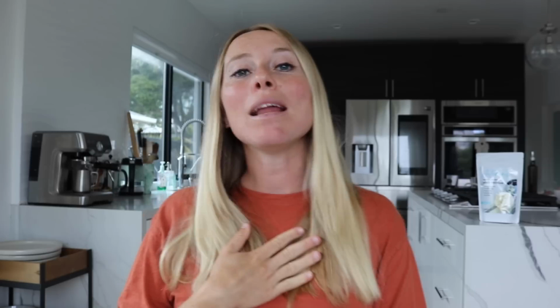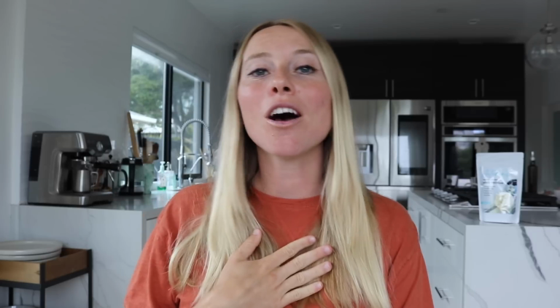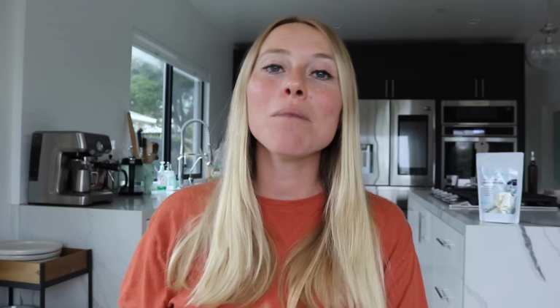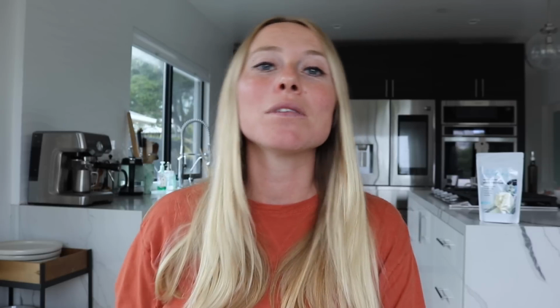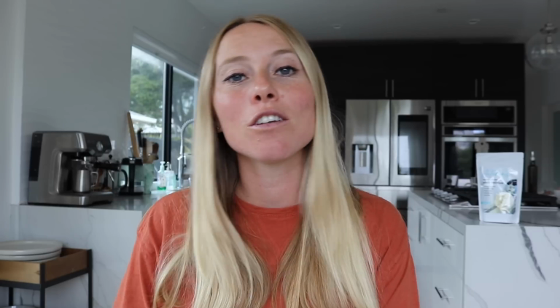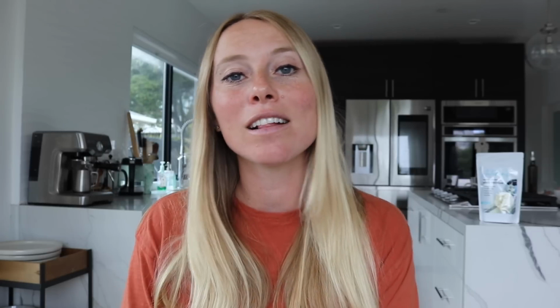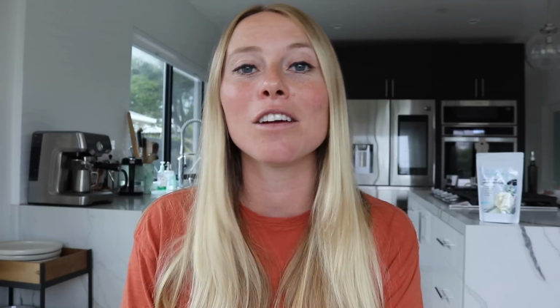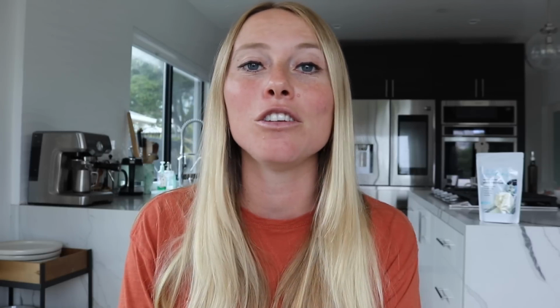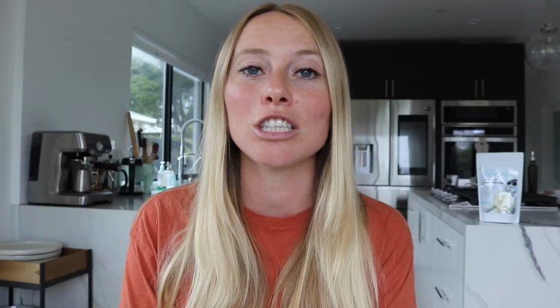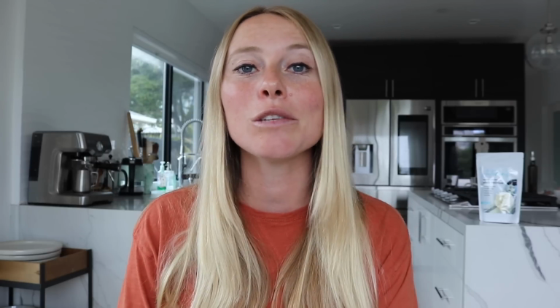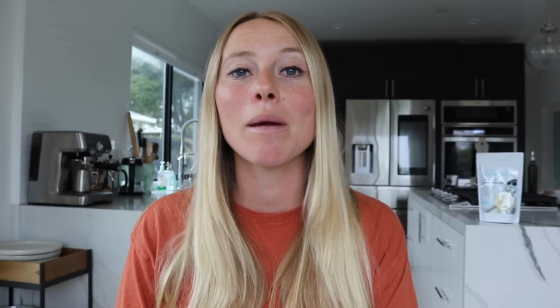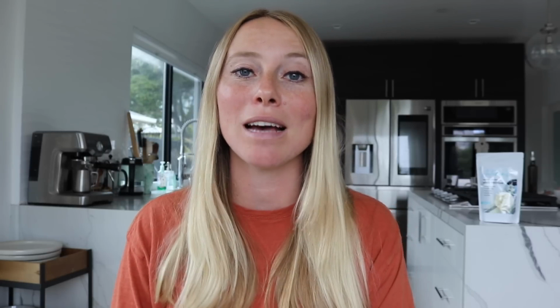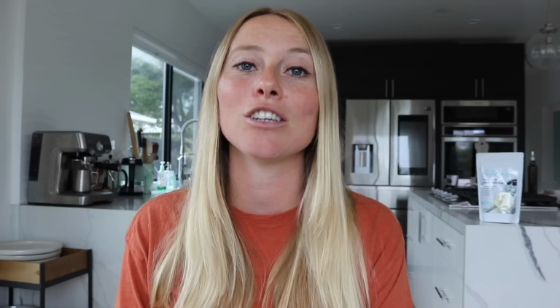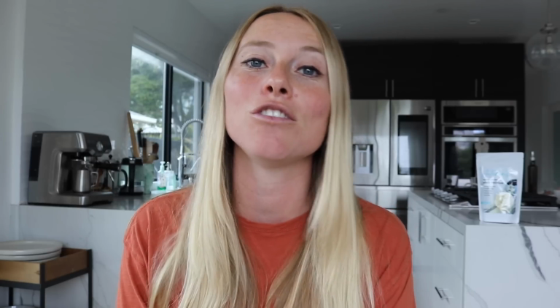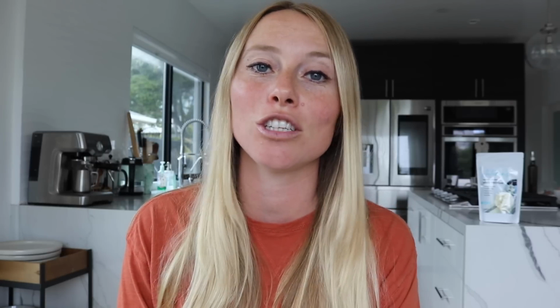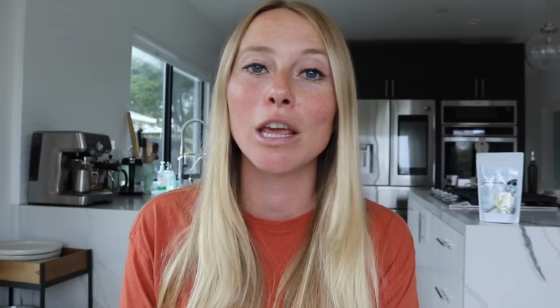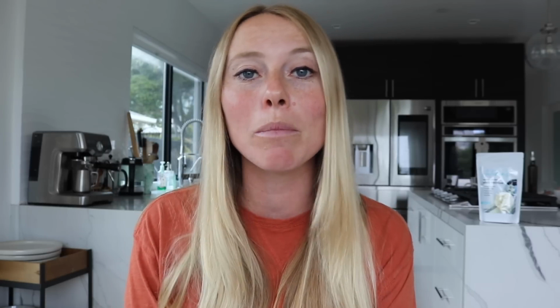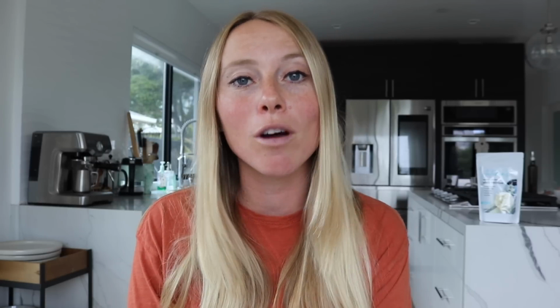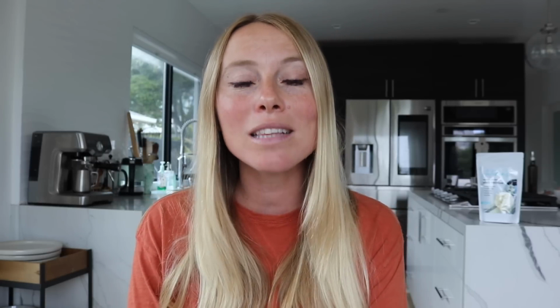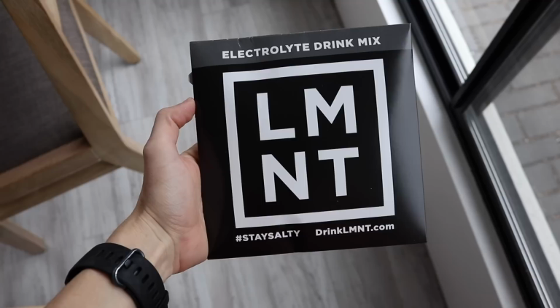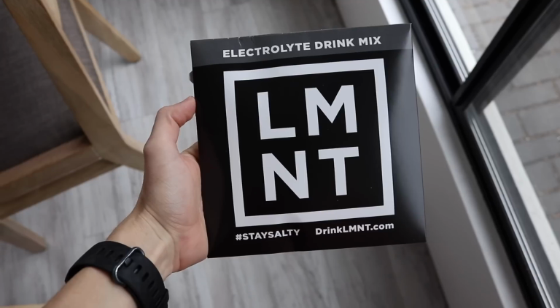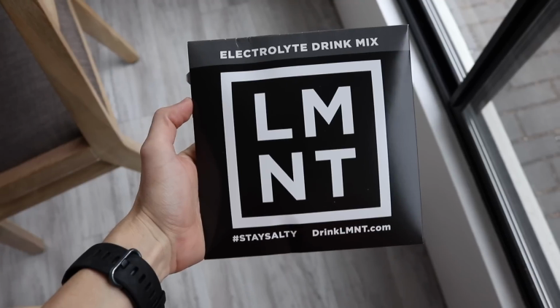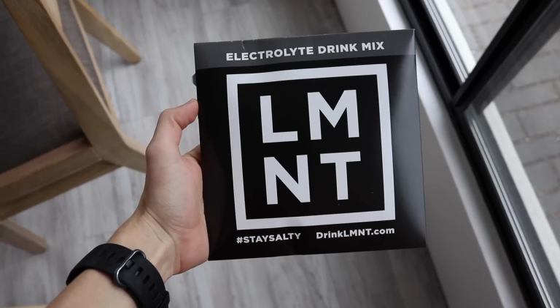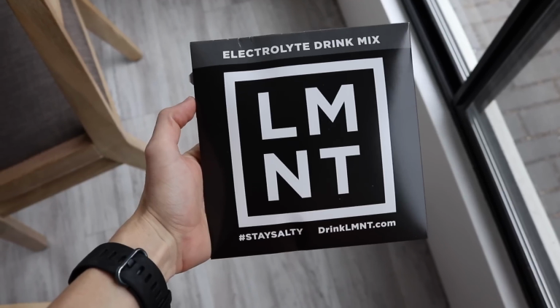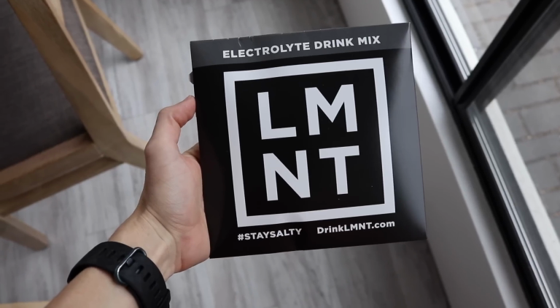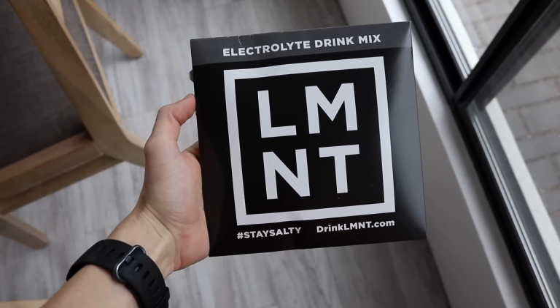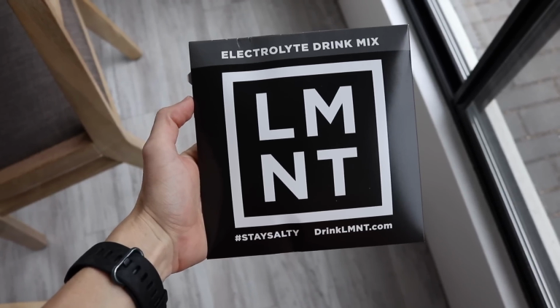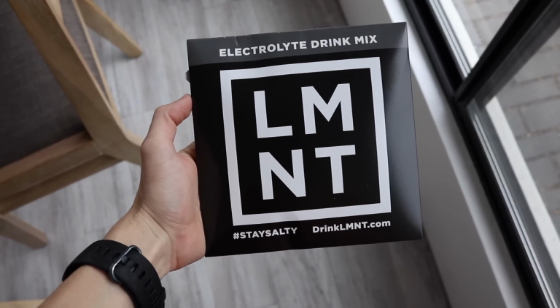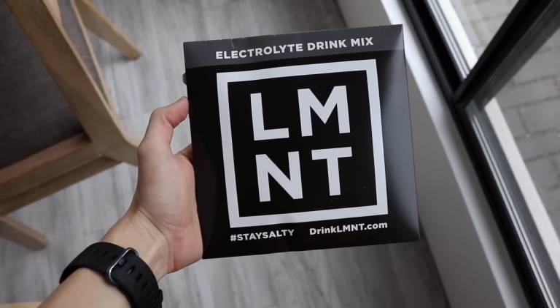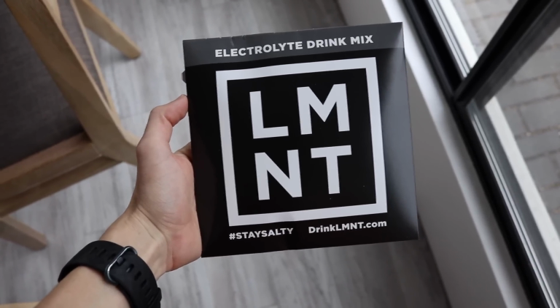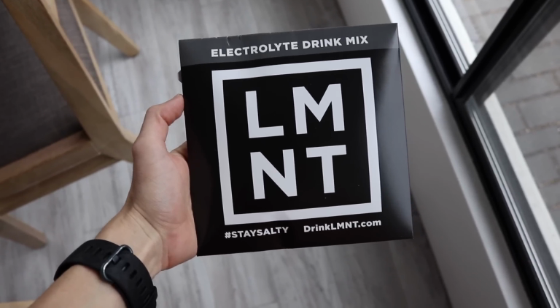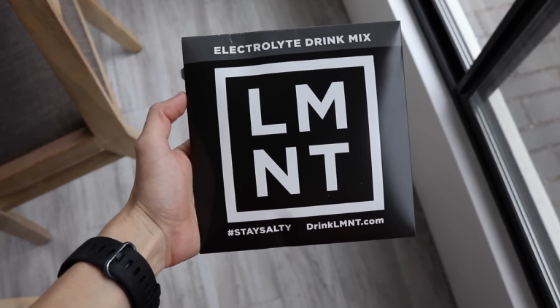My name's Autumn. I'm a certified clinical nutritionist with my master's in nutrition and human performance, and today's video is sponsored by Element. More on them in a bit.